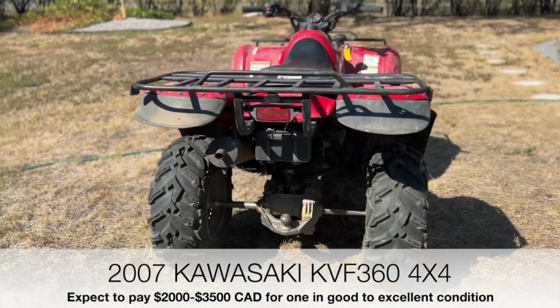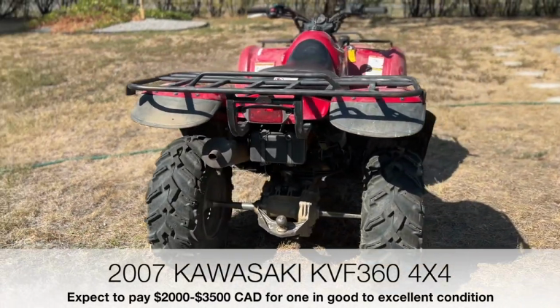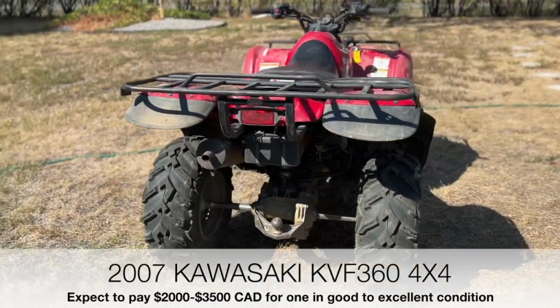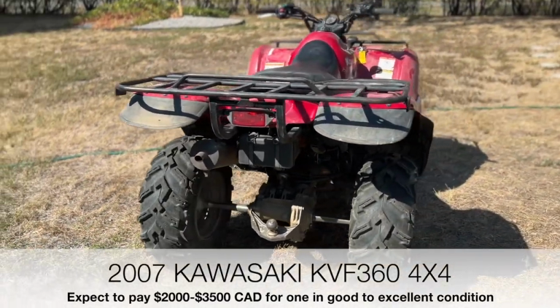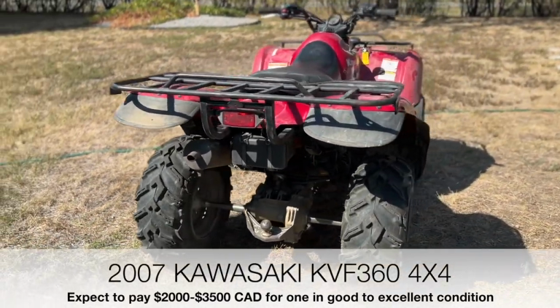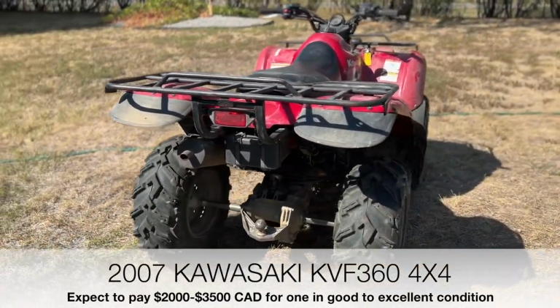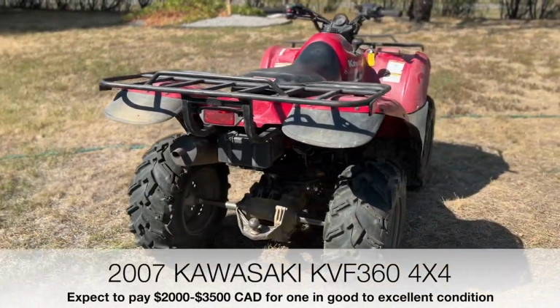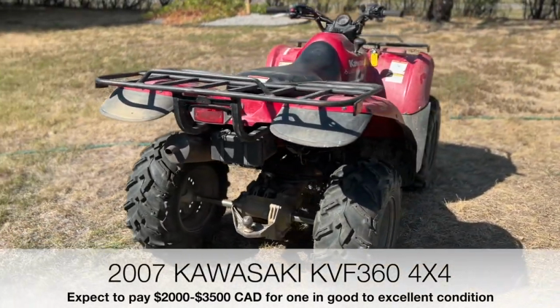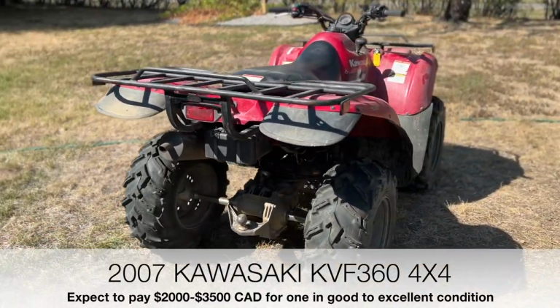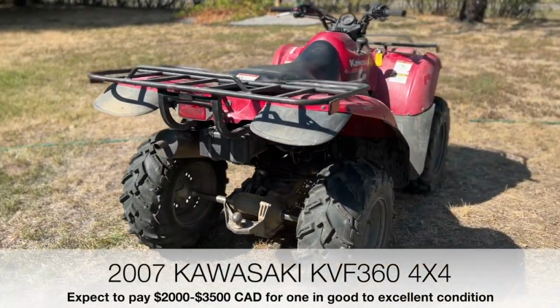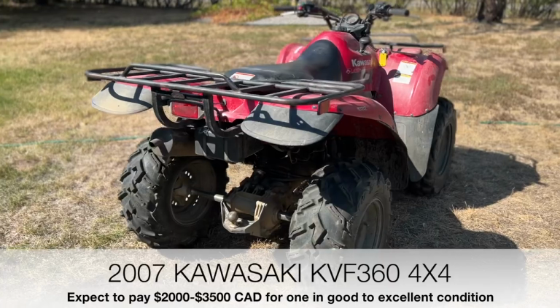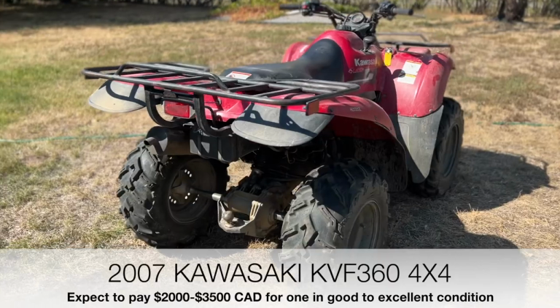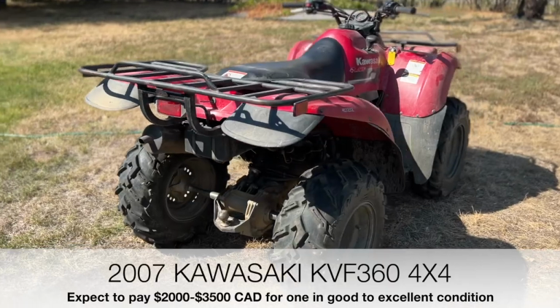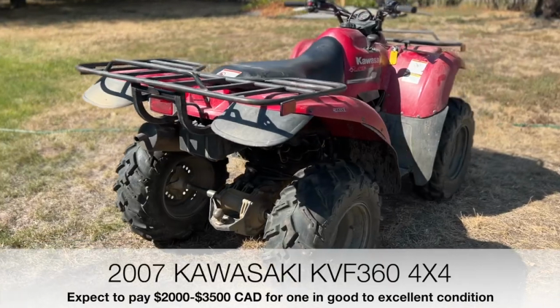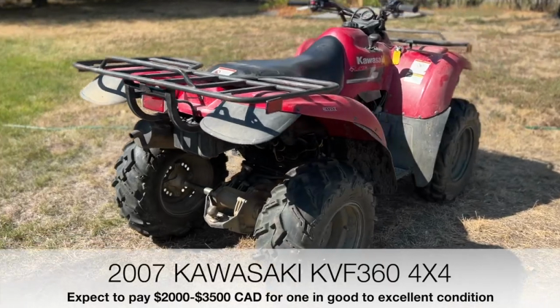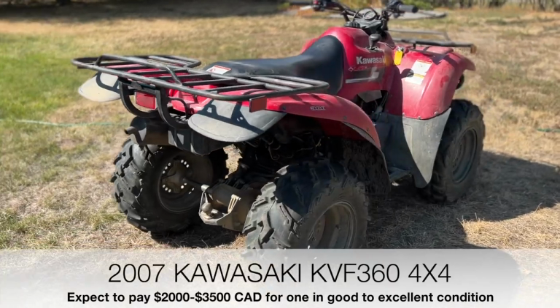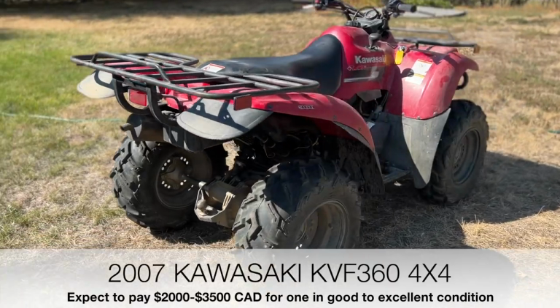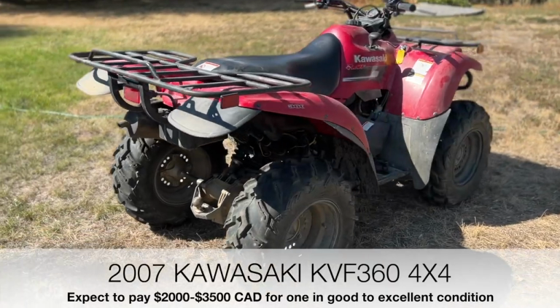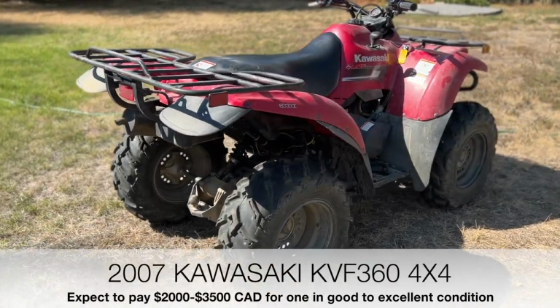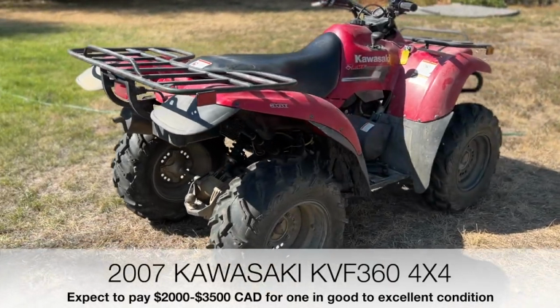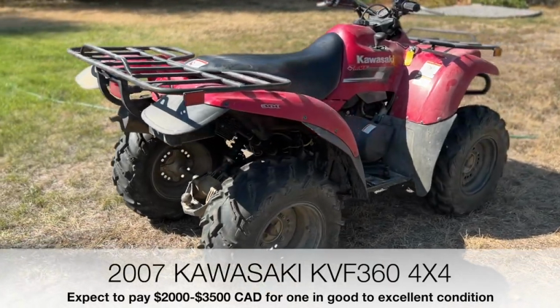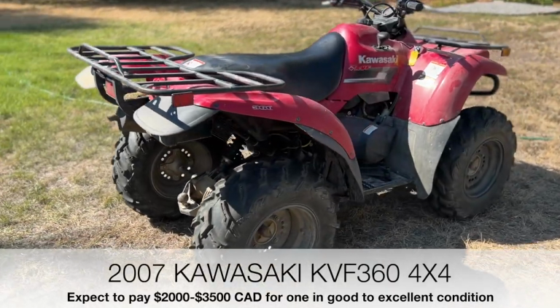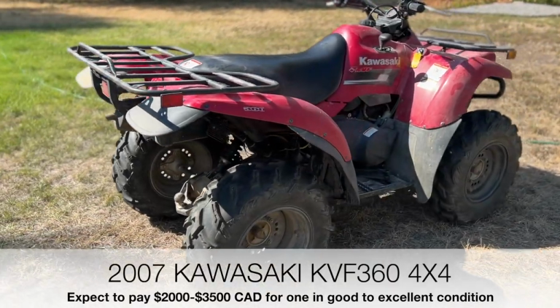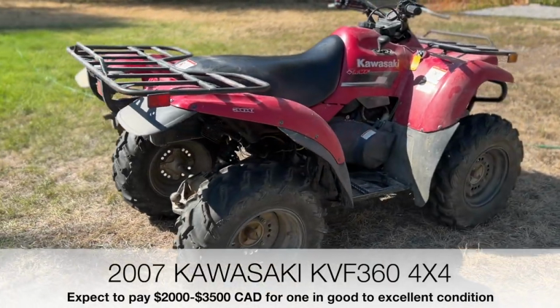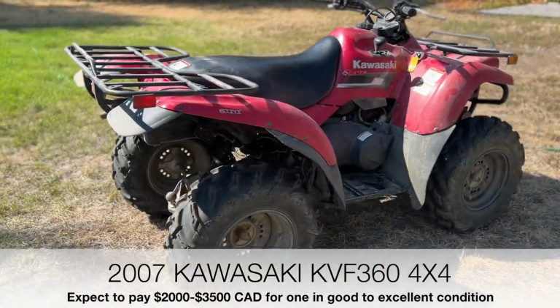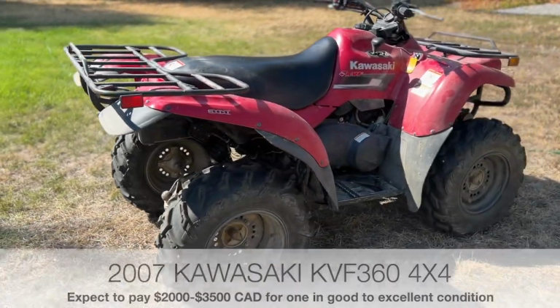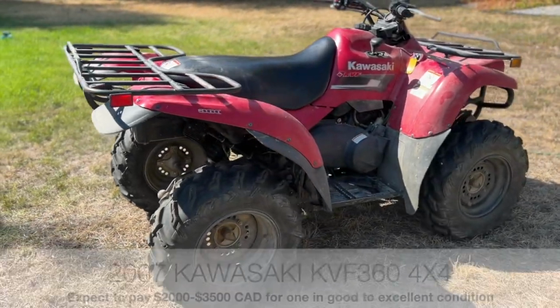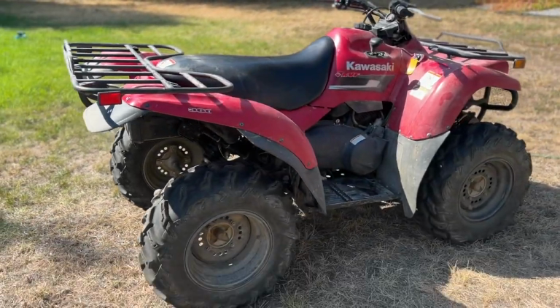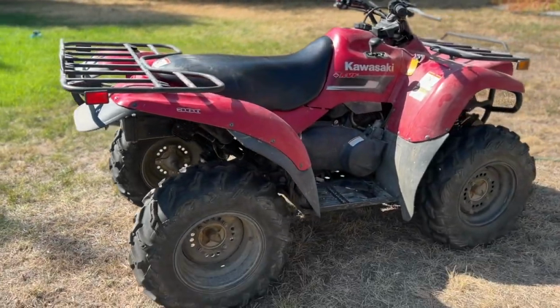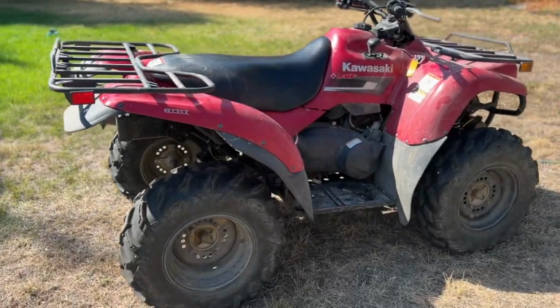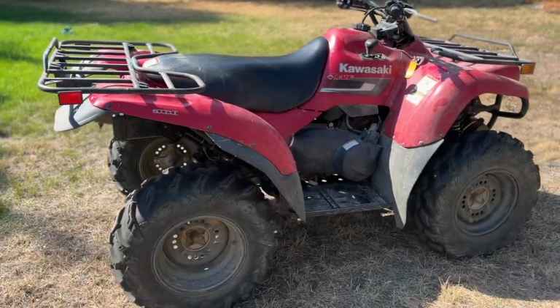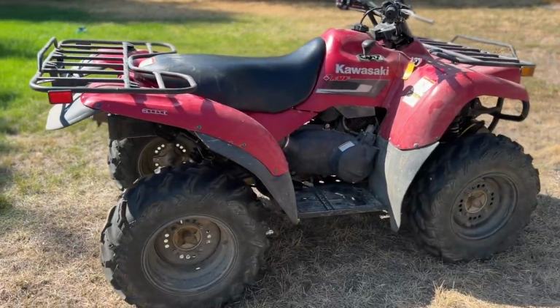It has four-wheel drive, a locked rear differential, and an open differential in the front that you can also lock with a lever.